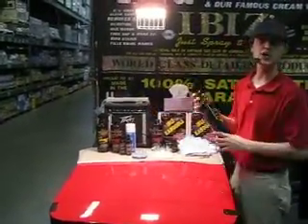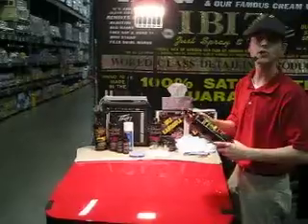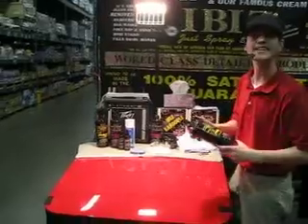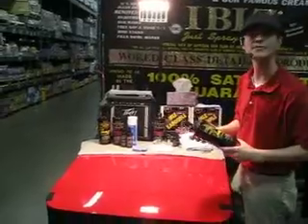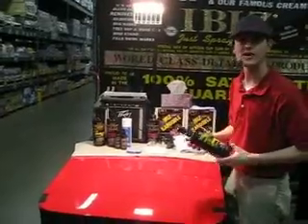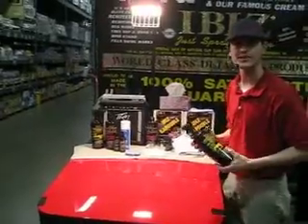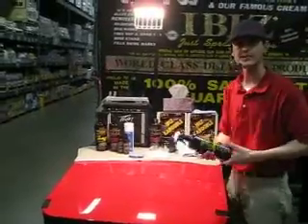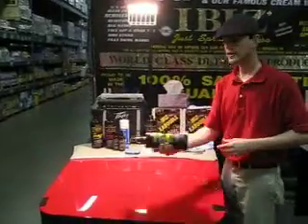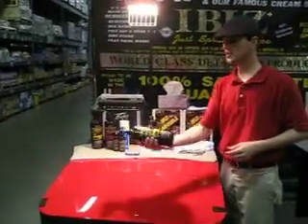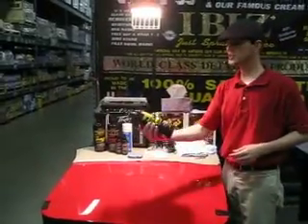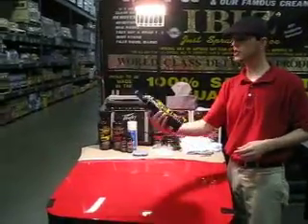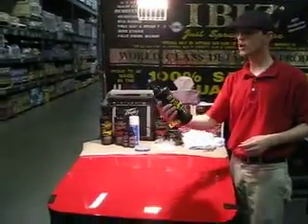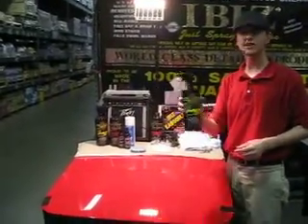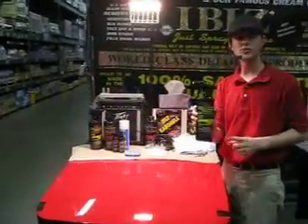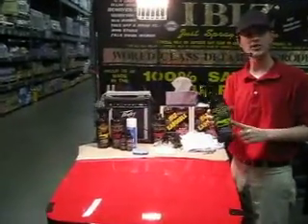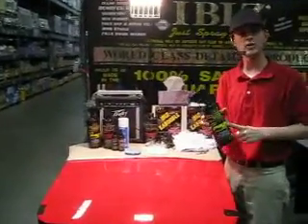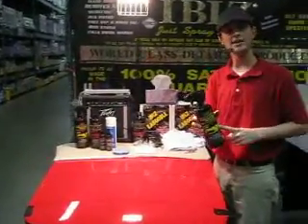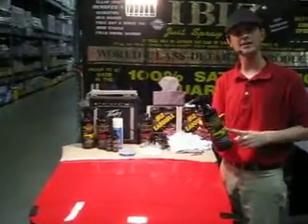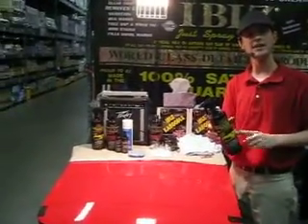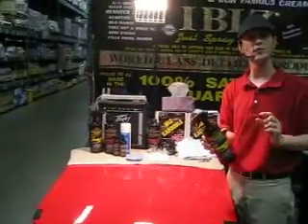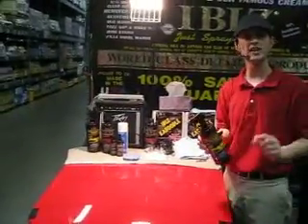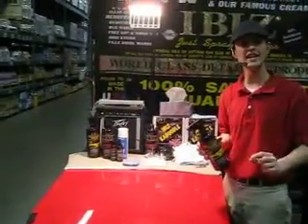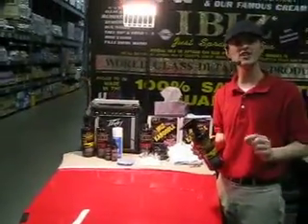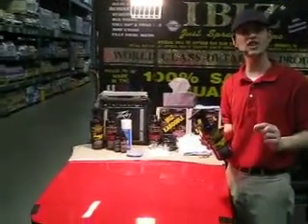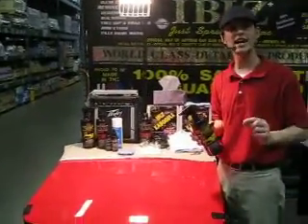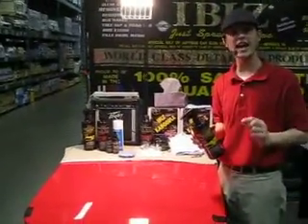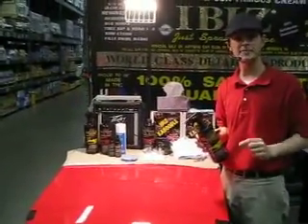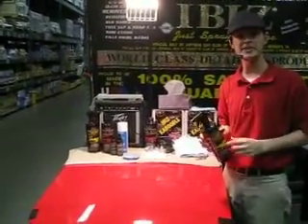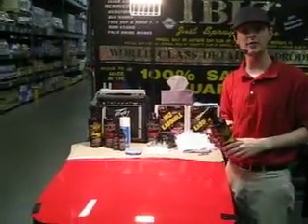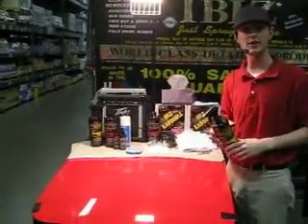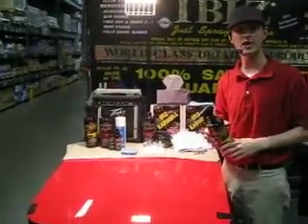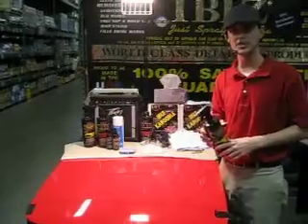I'm going to show you a quick demonstration. Sir, this is all waterless washer wax. It will clean, shine, and protect without washing.